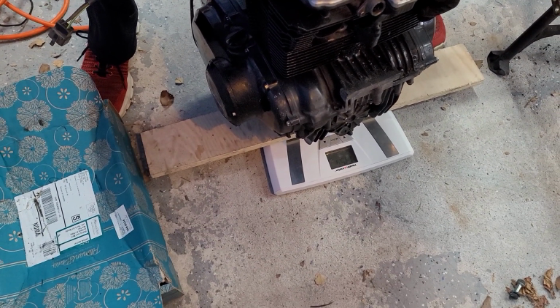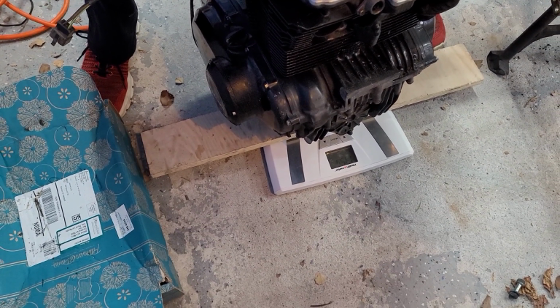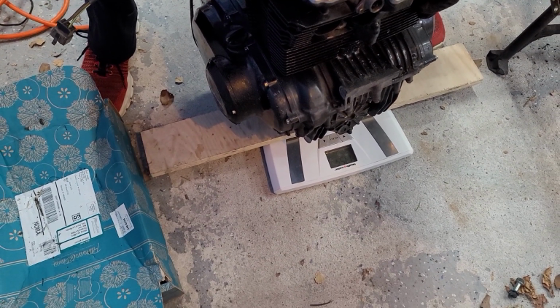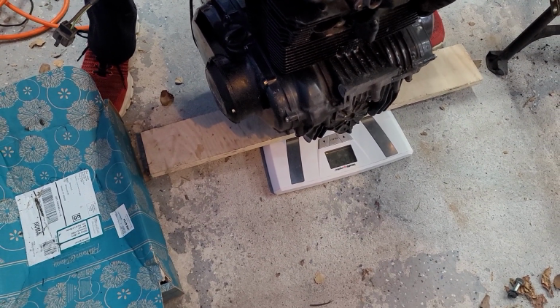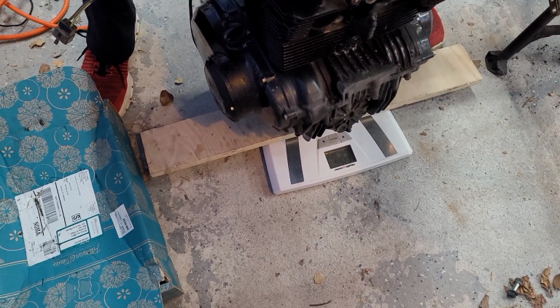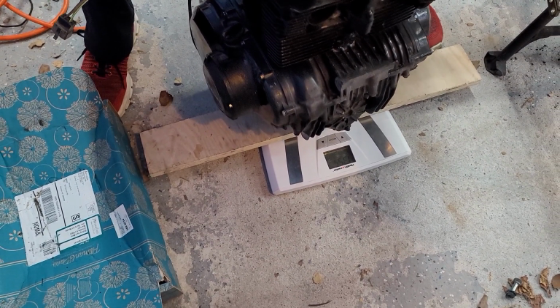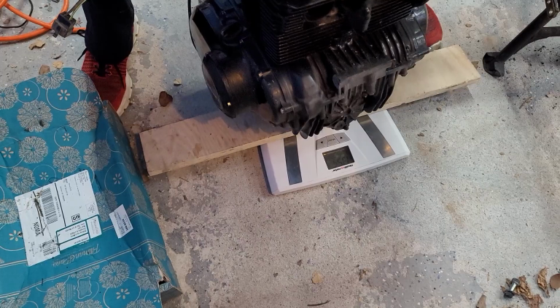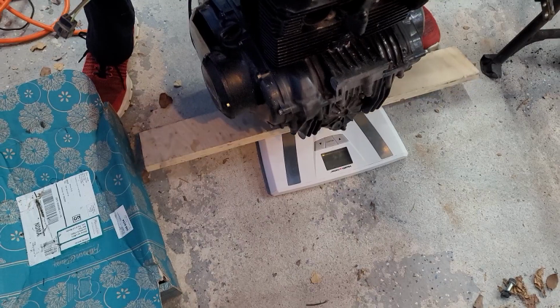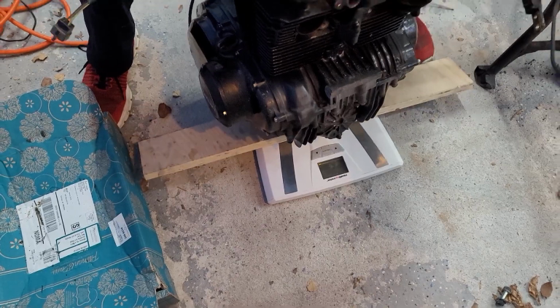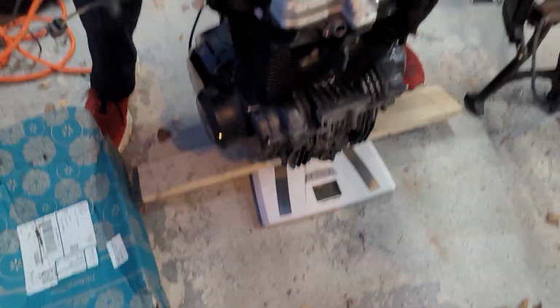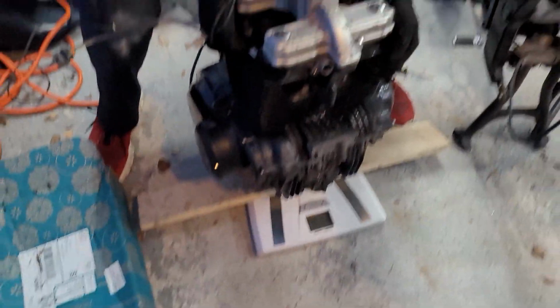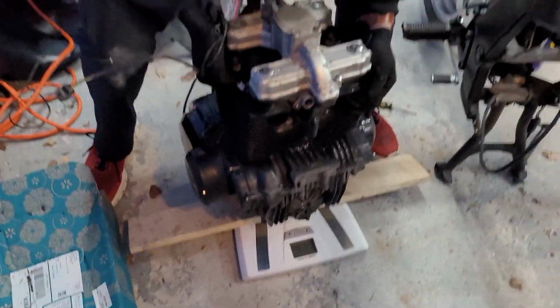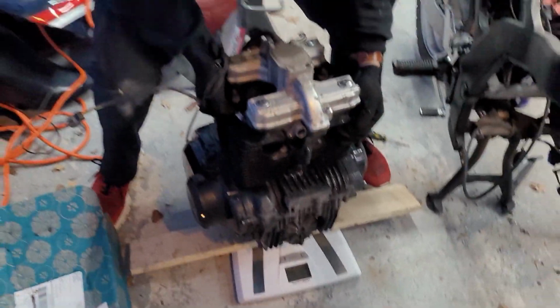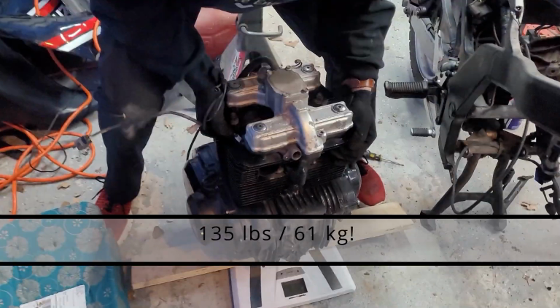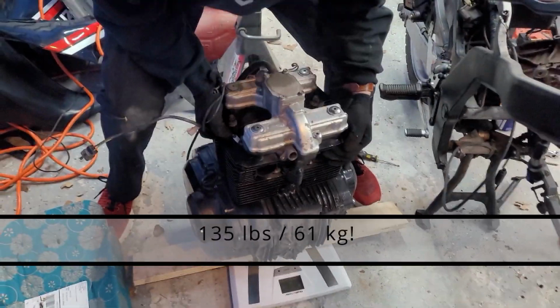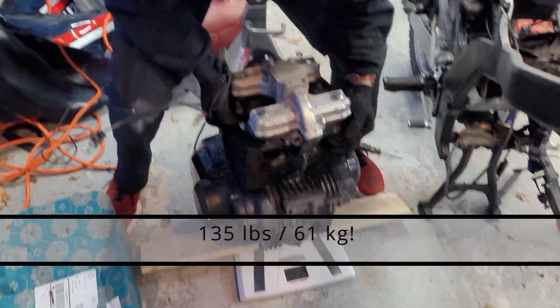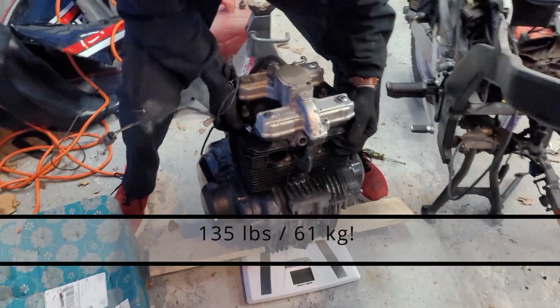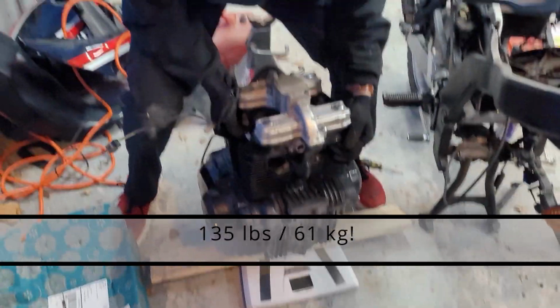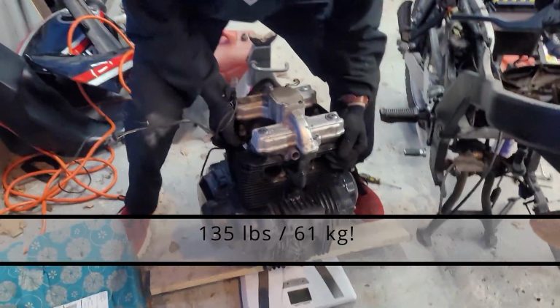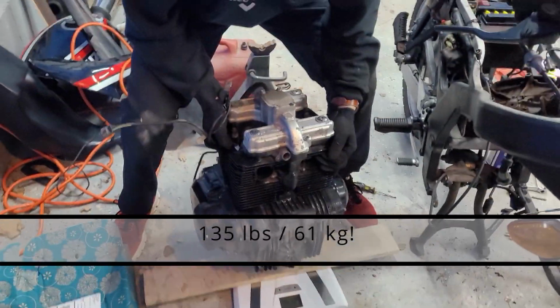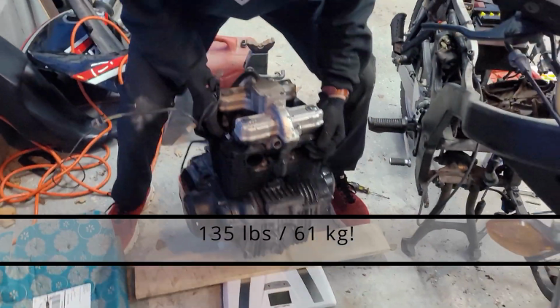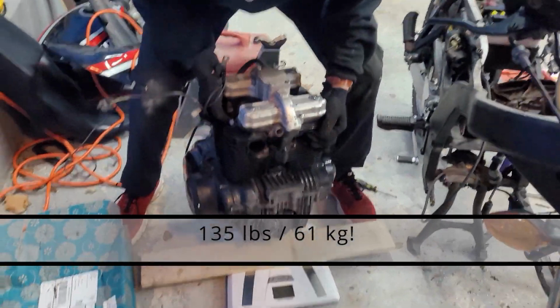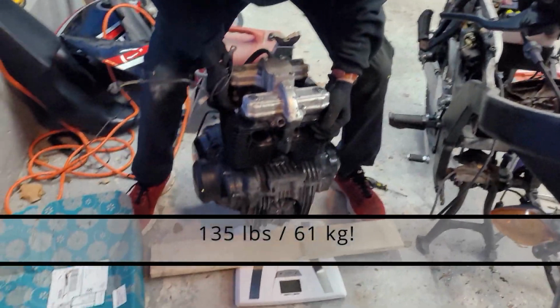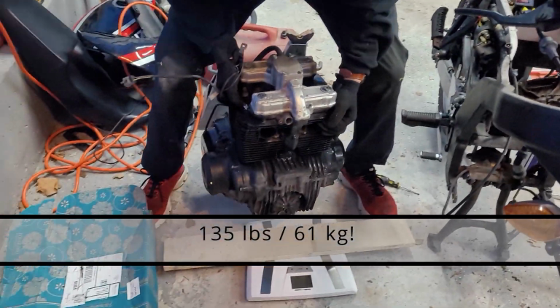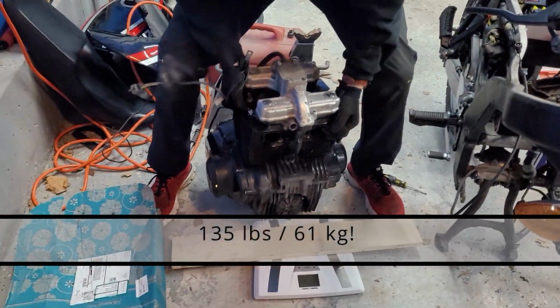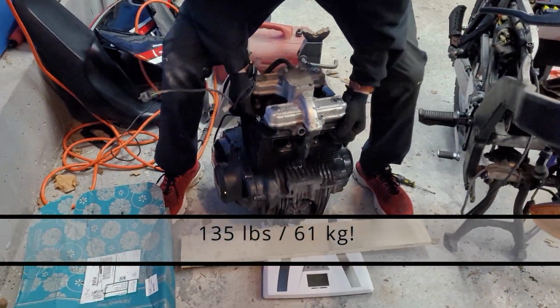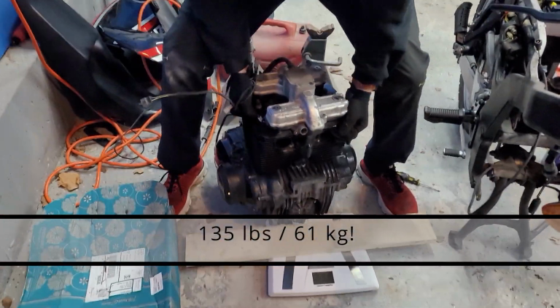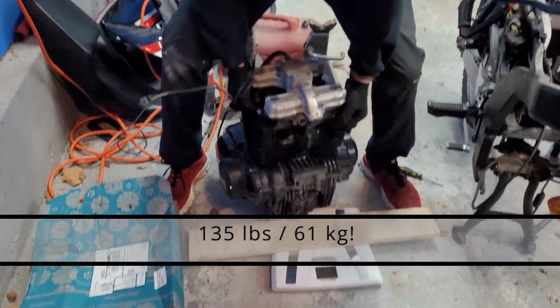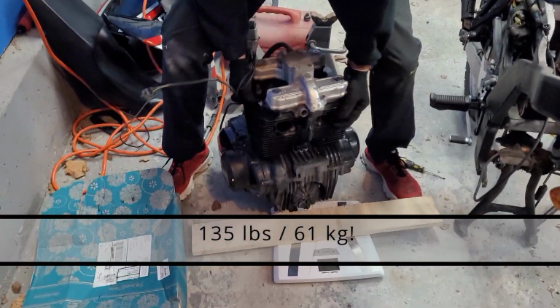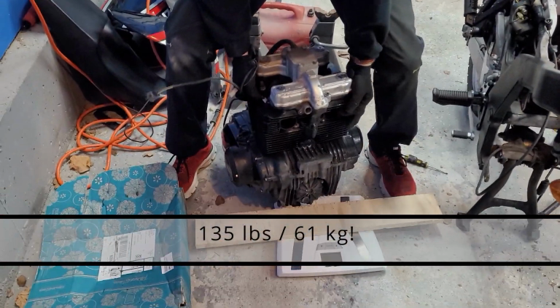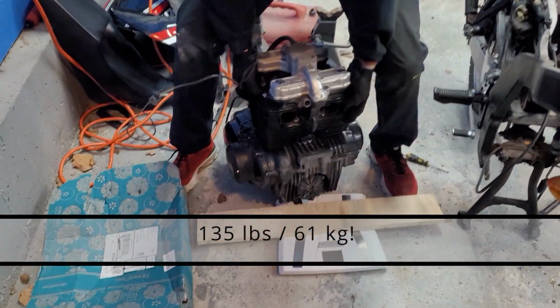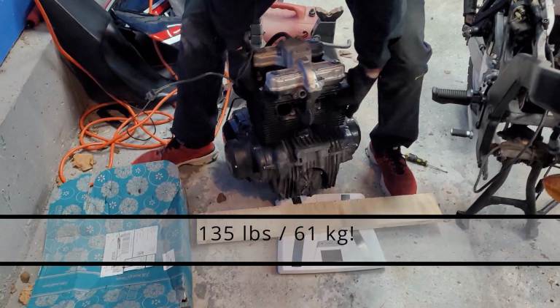135 pounds — that was a tough one getting out.